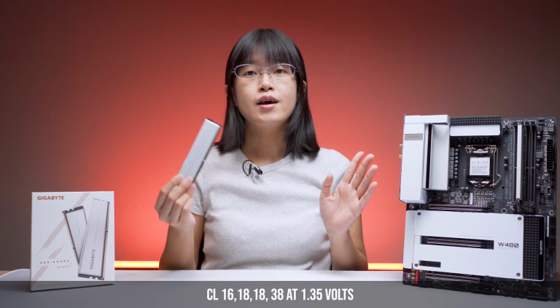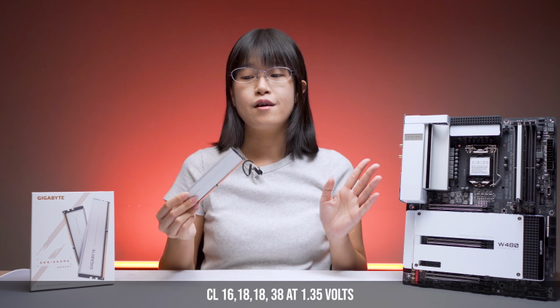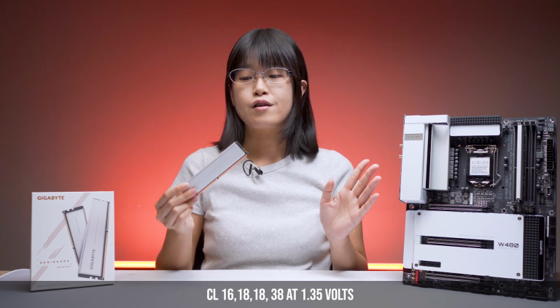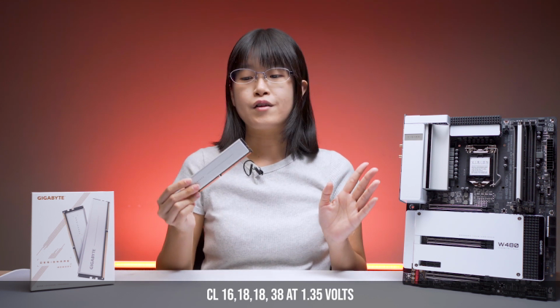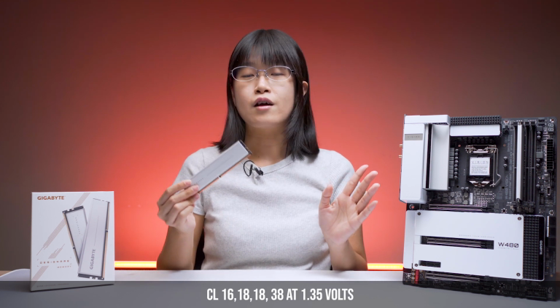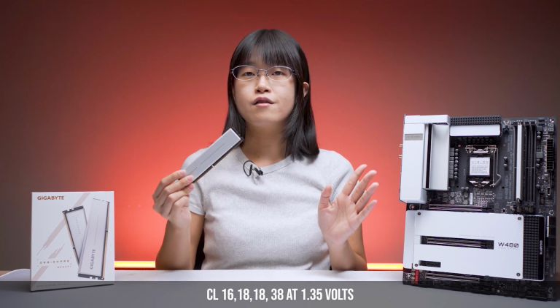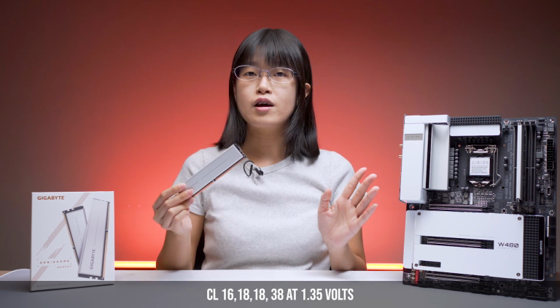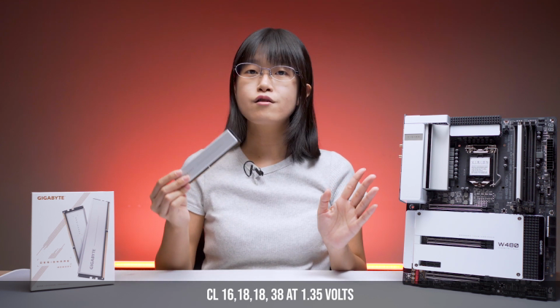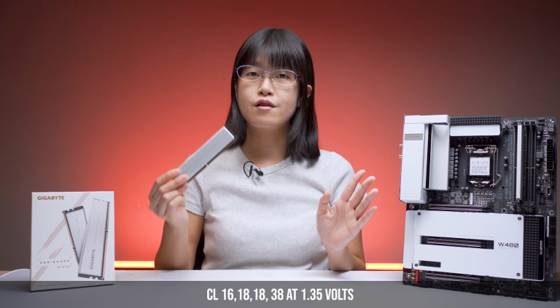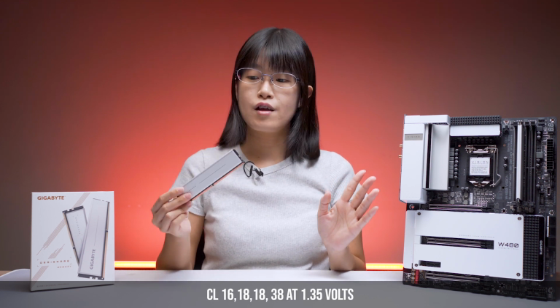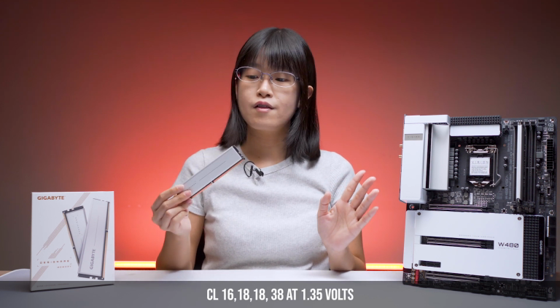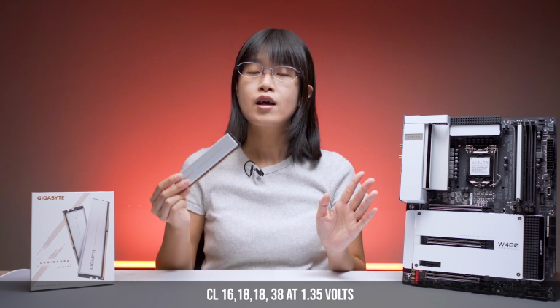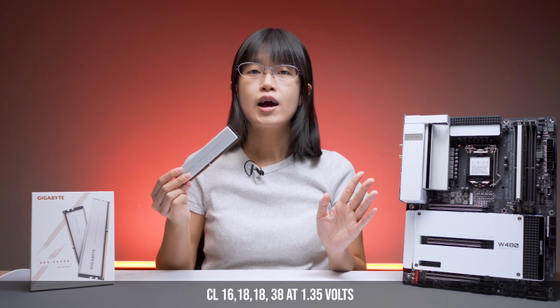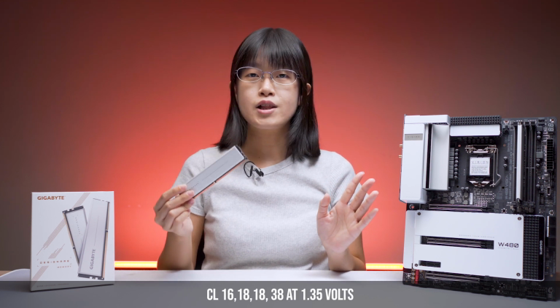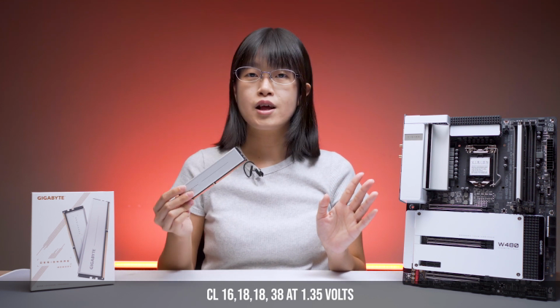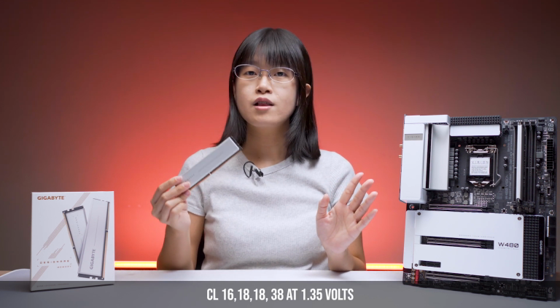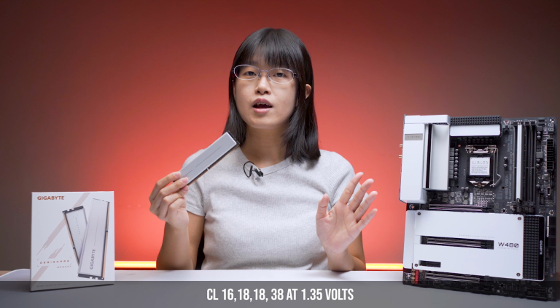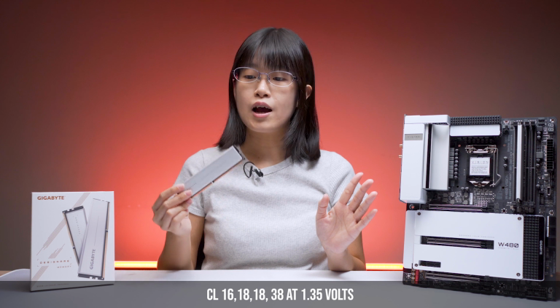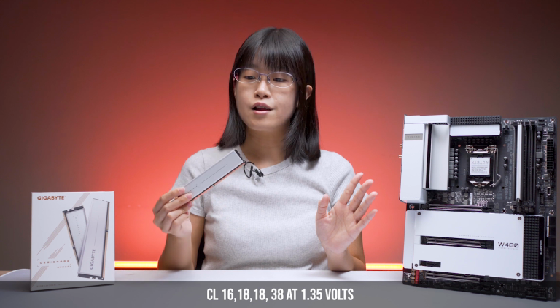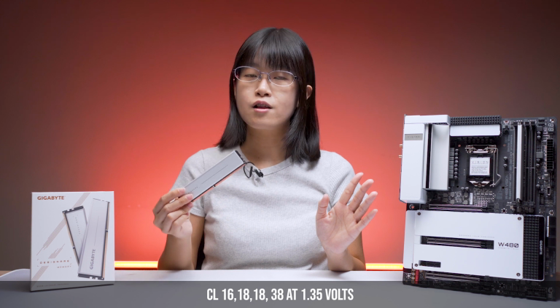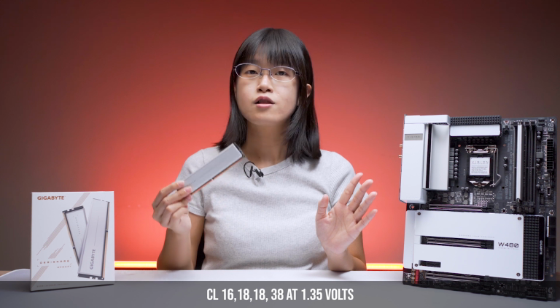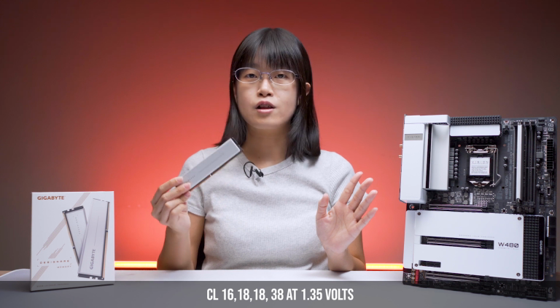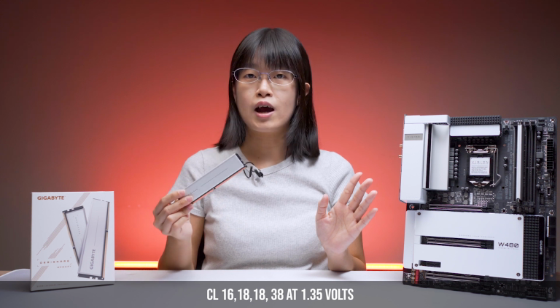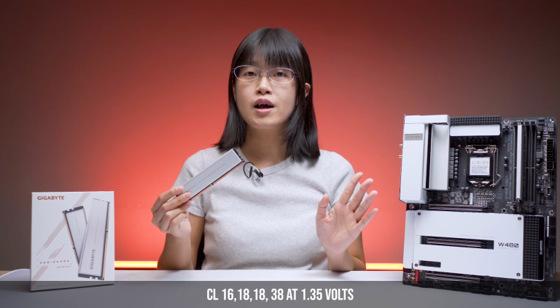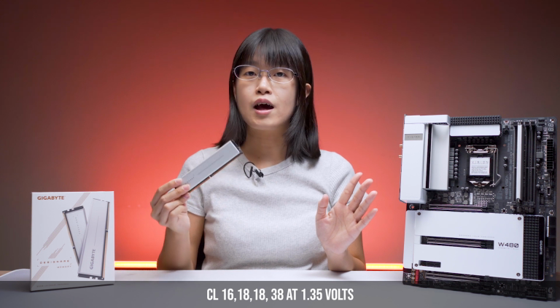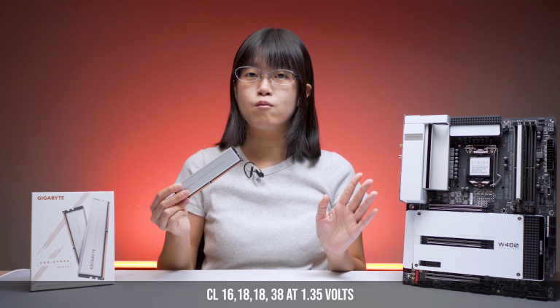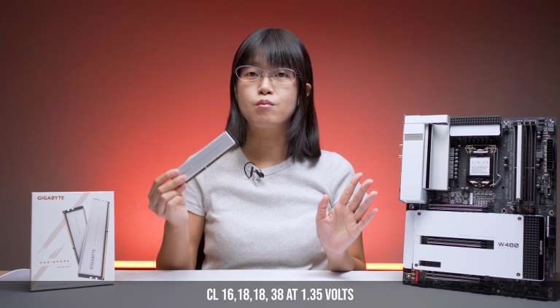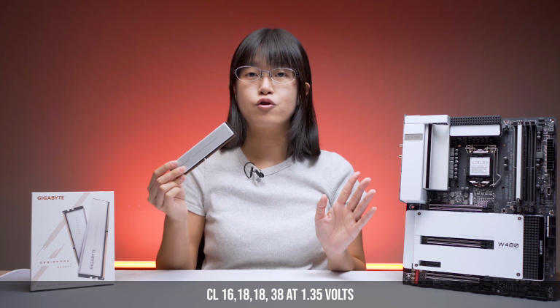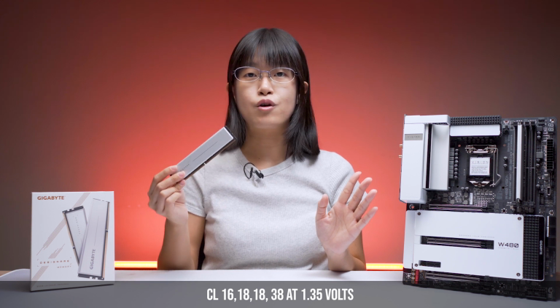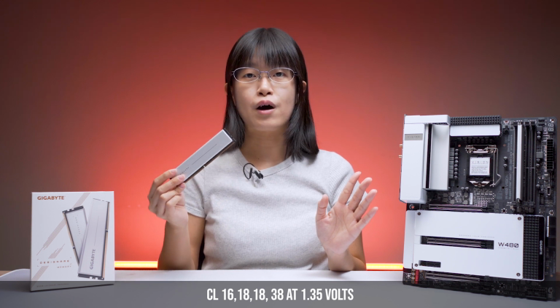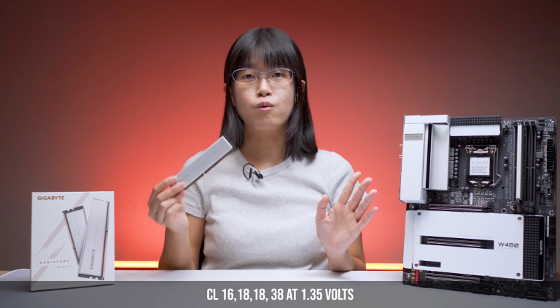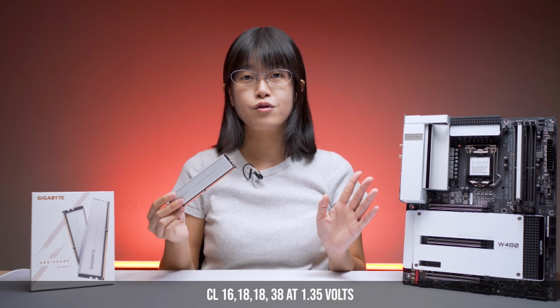It is running at CL16-18-18-38 at 1.35V.